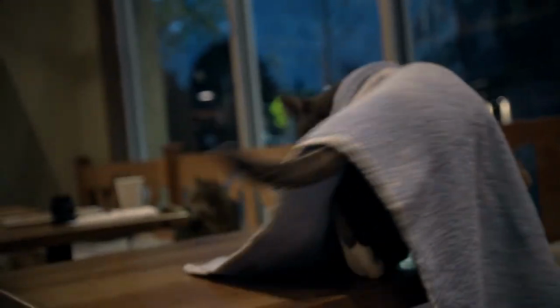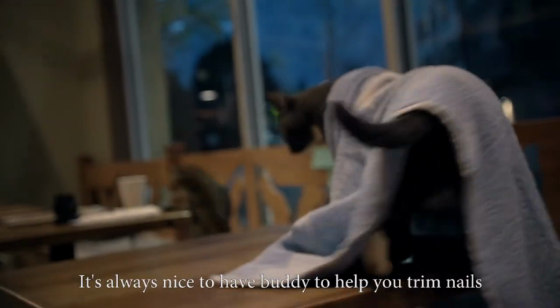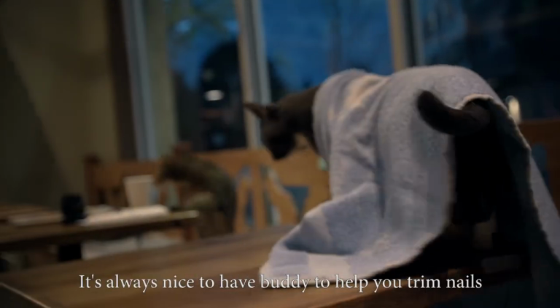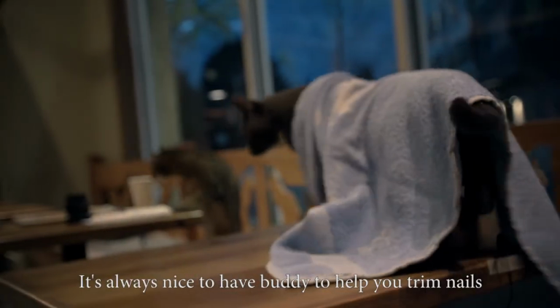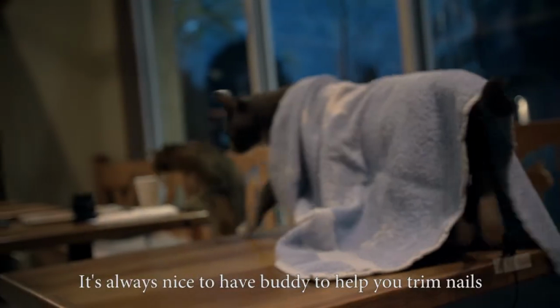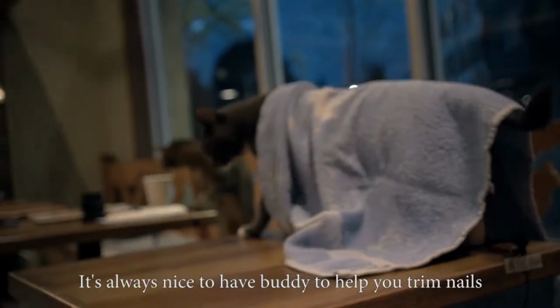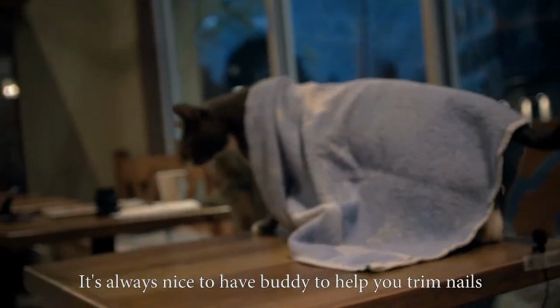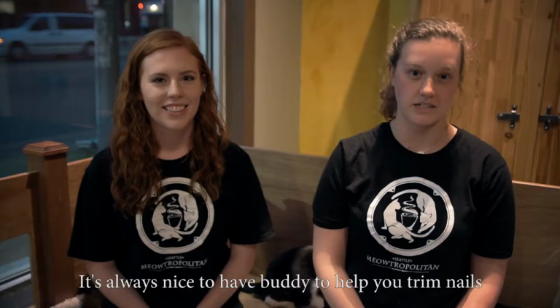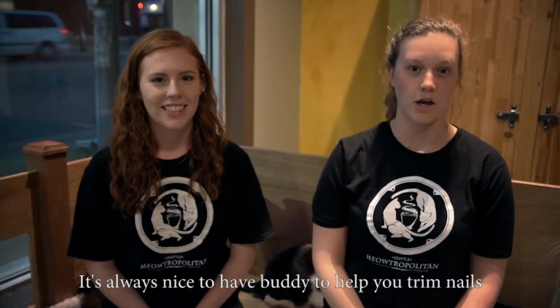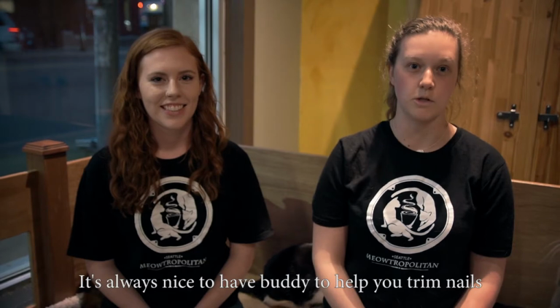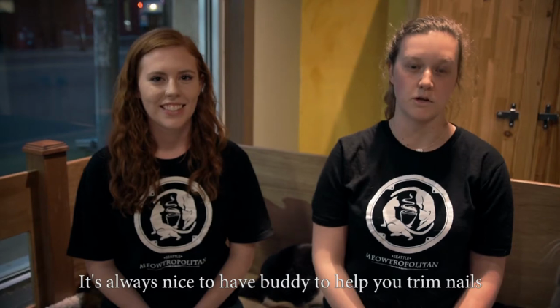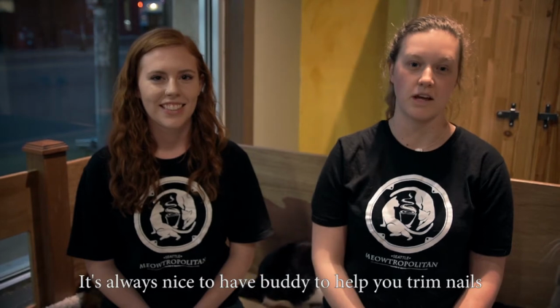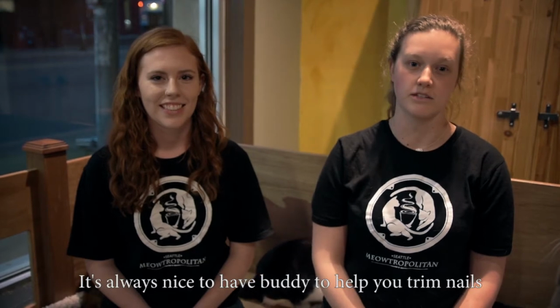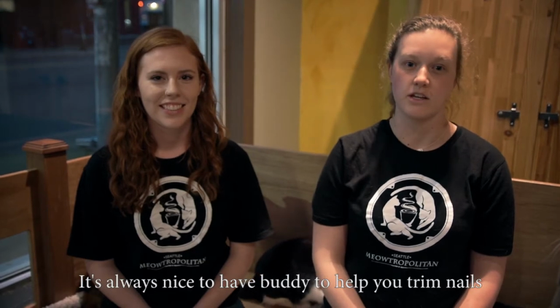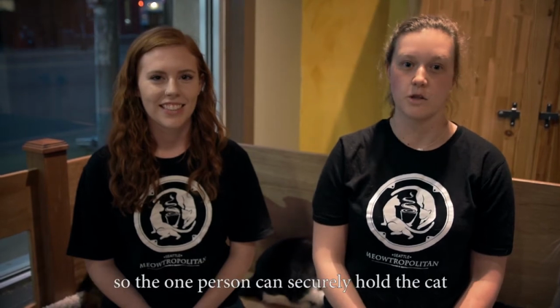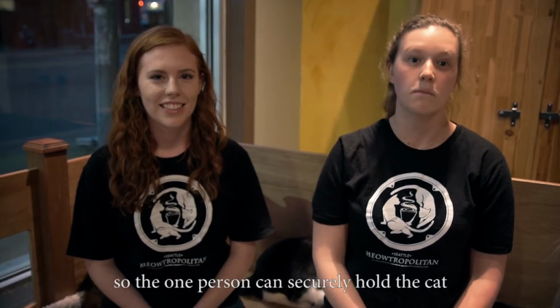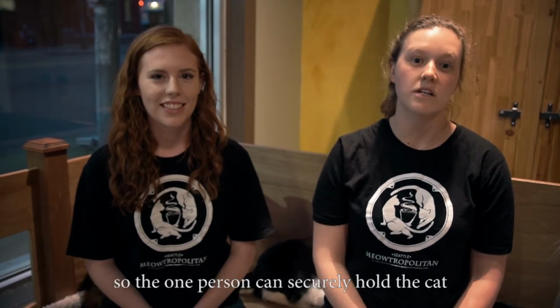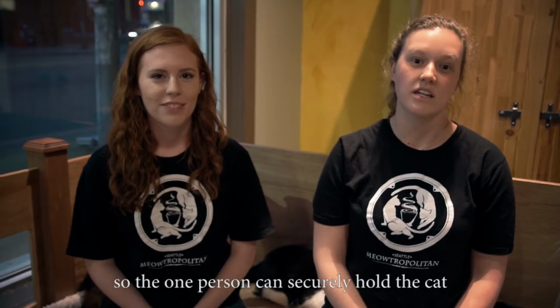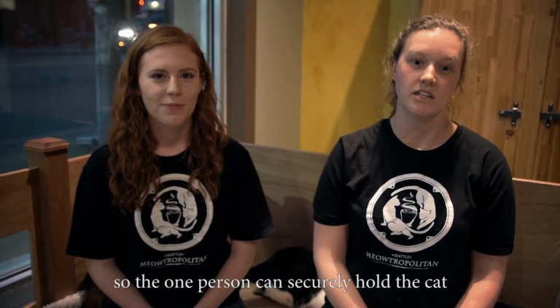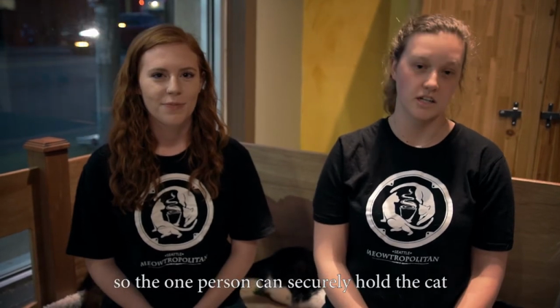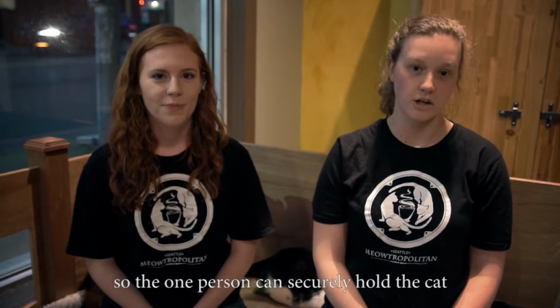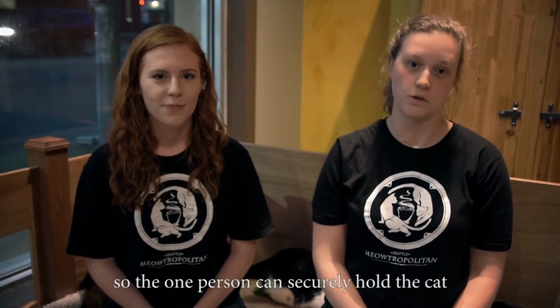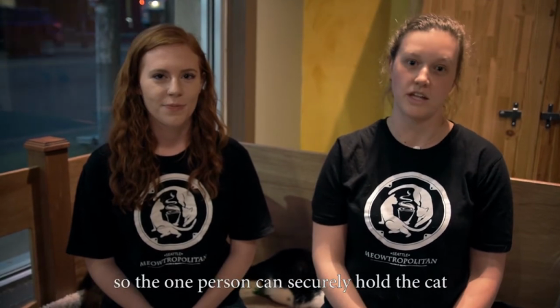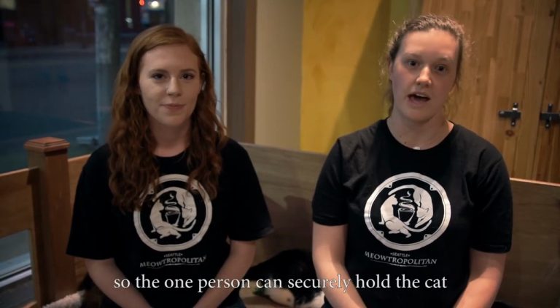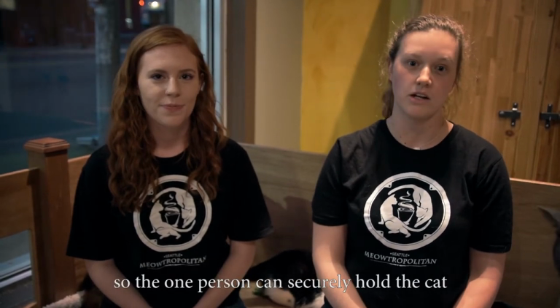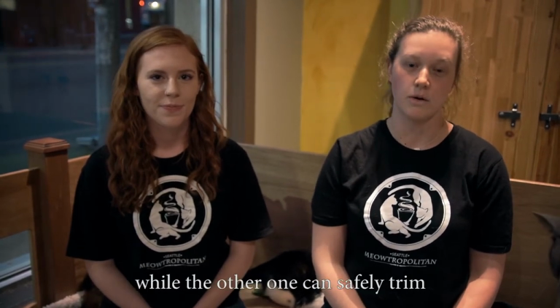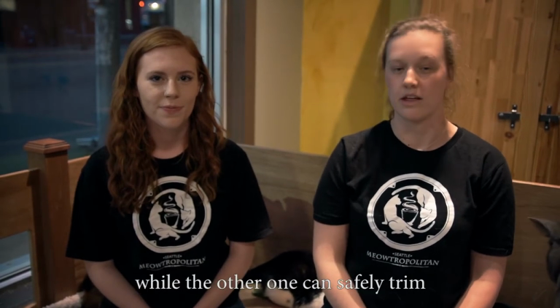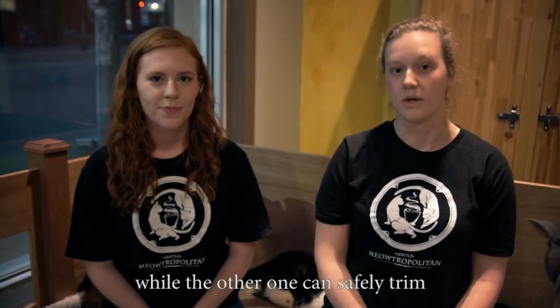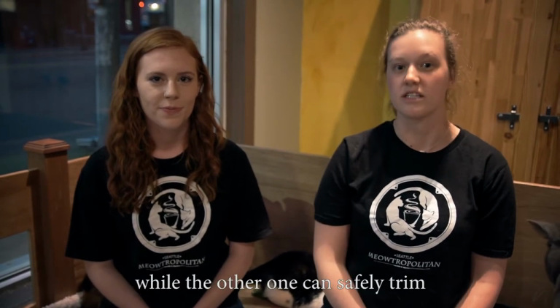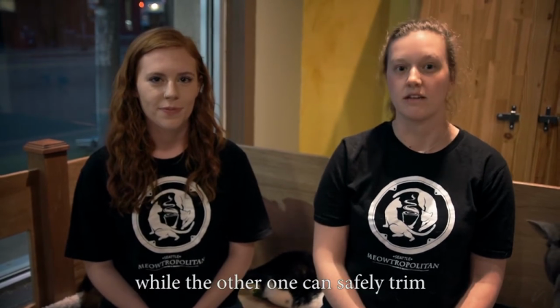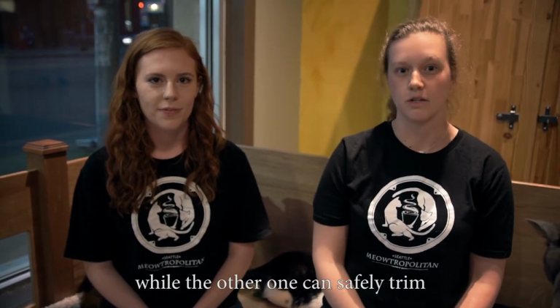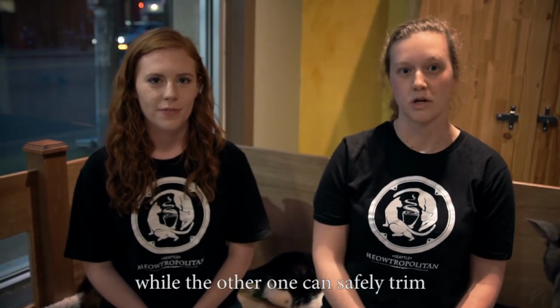It's always nice to have a buddy to help you trim nails so that one person can securely hold the cat while the other one can safely trim.